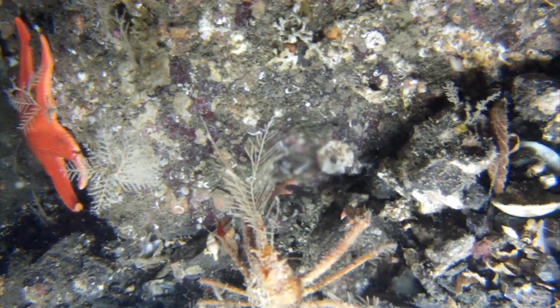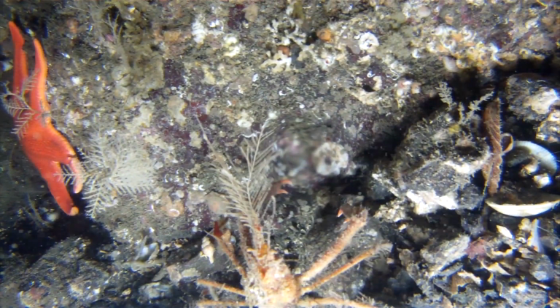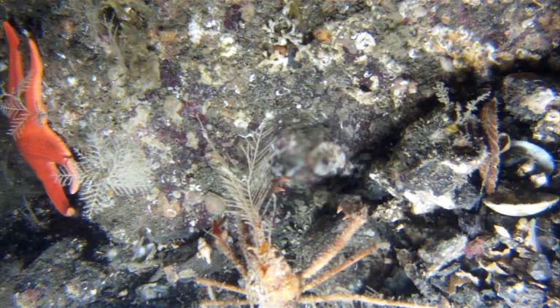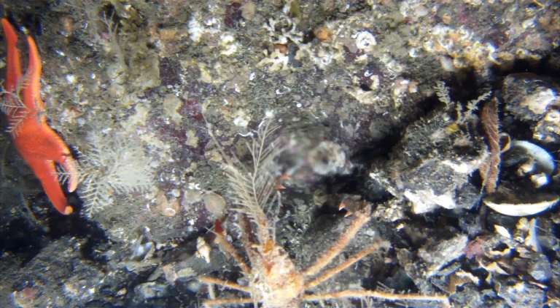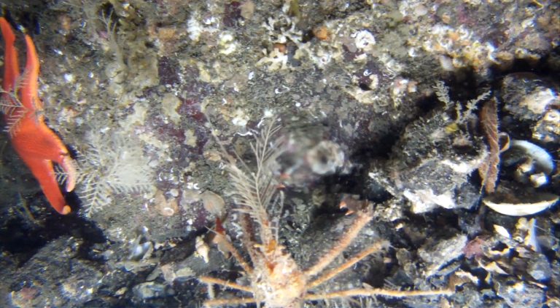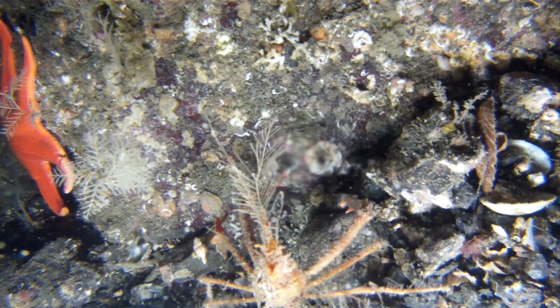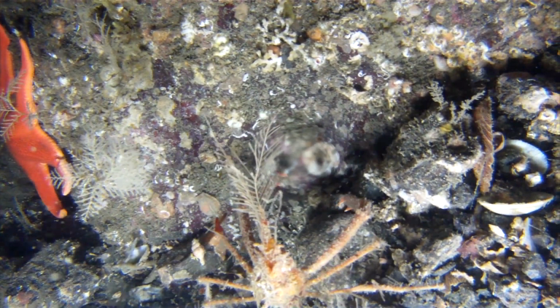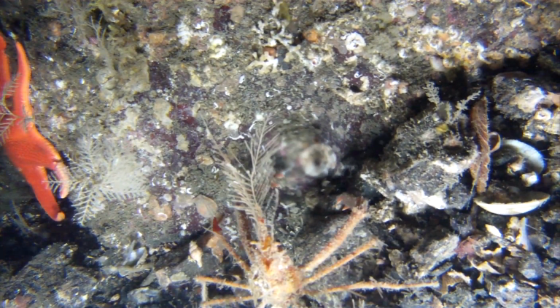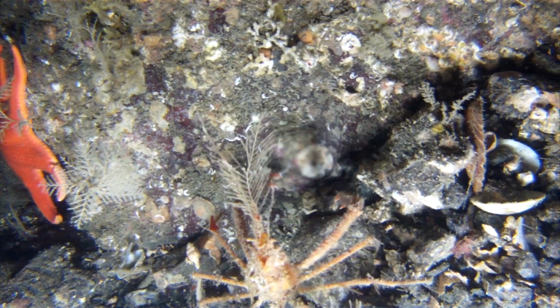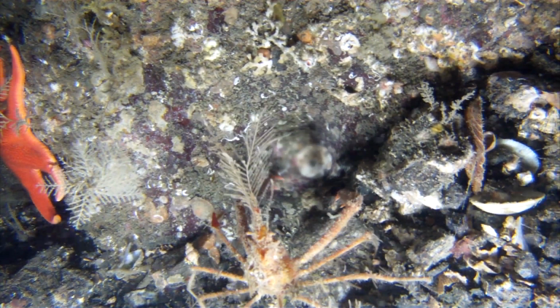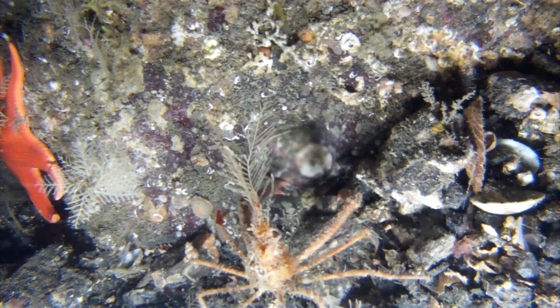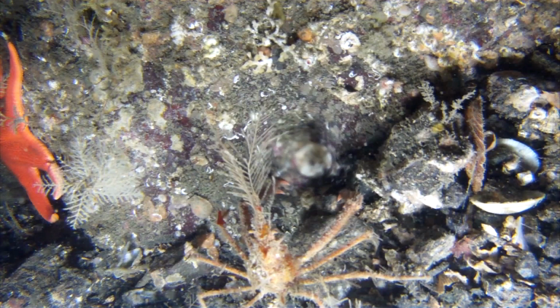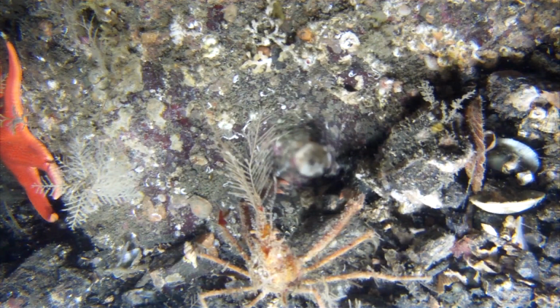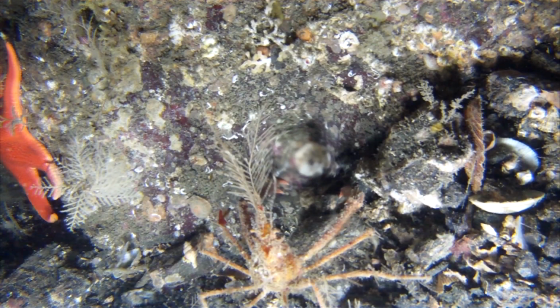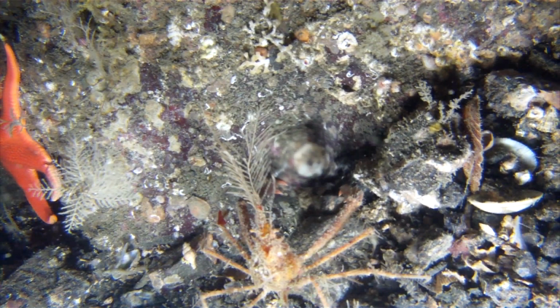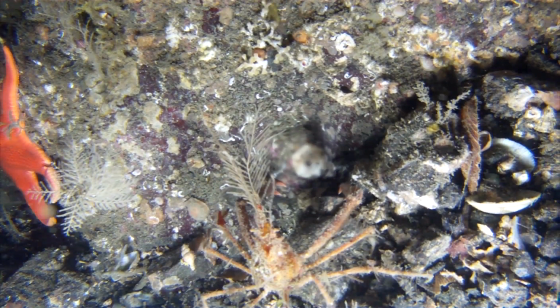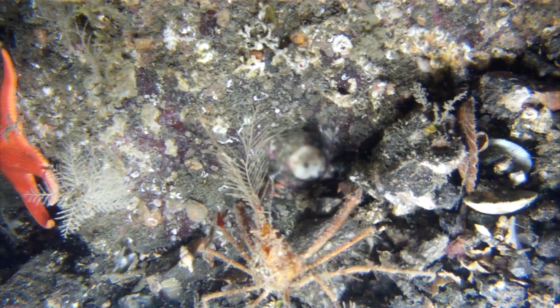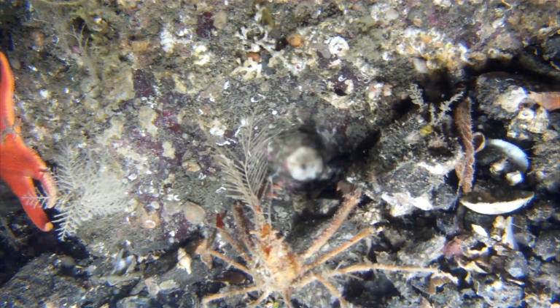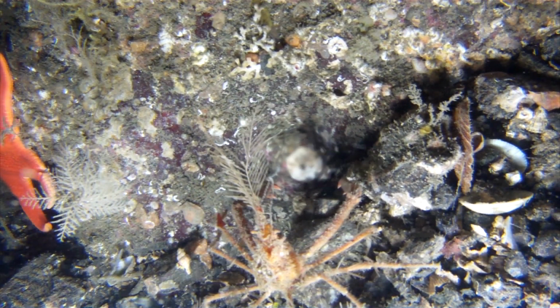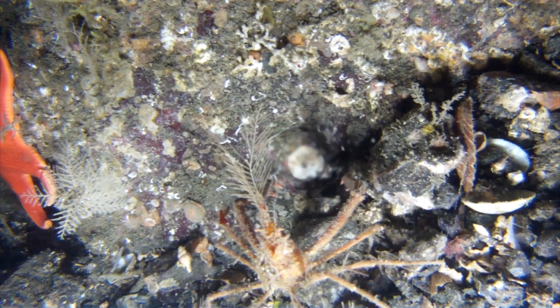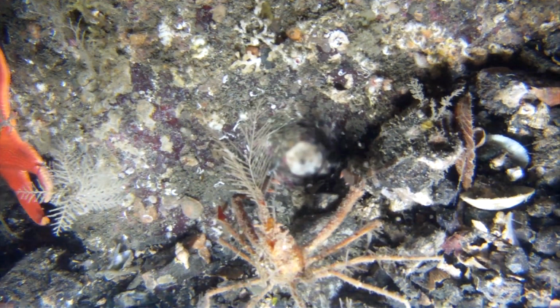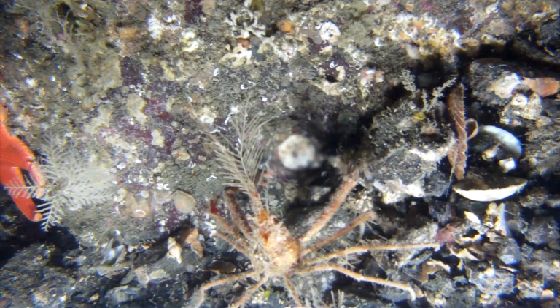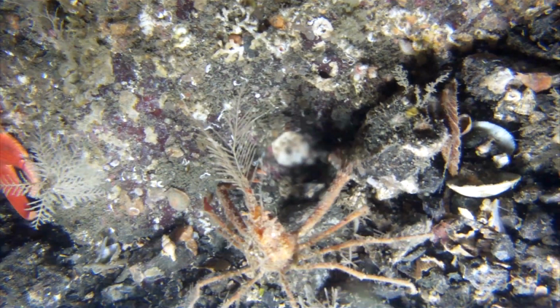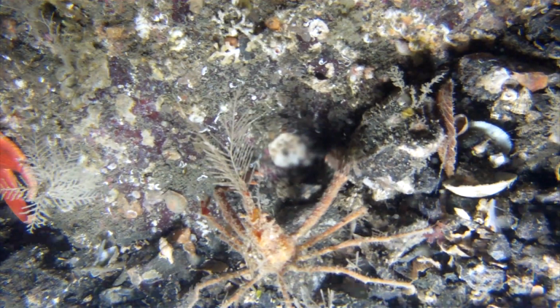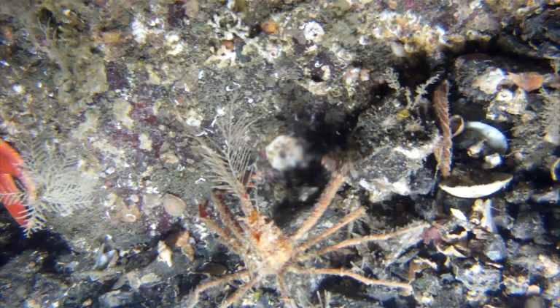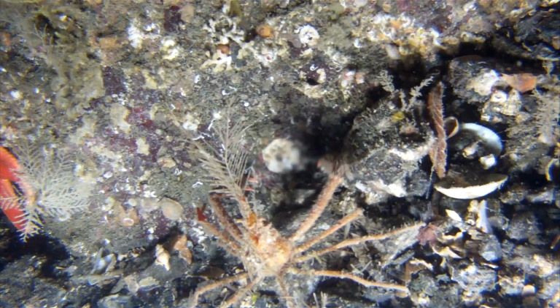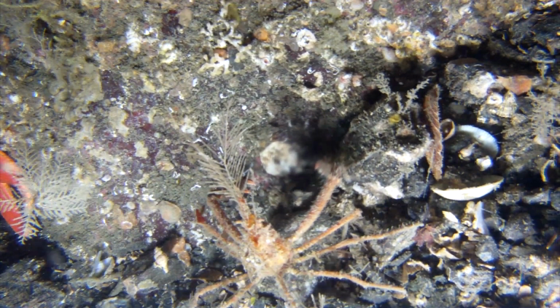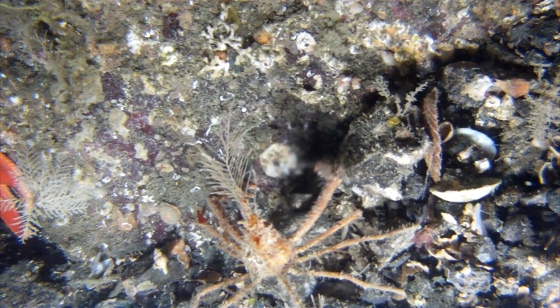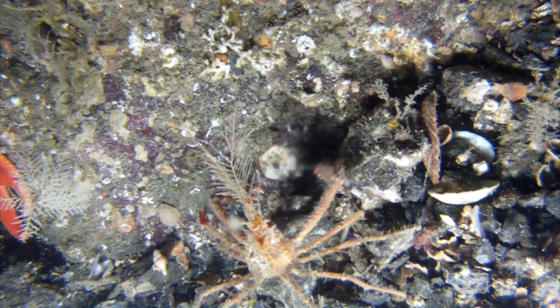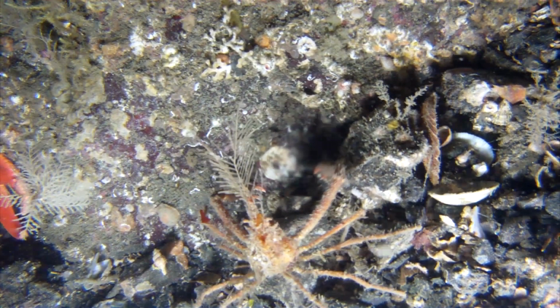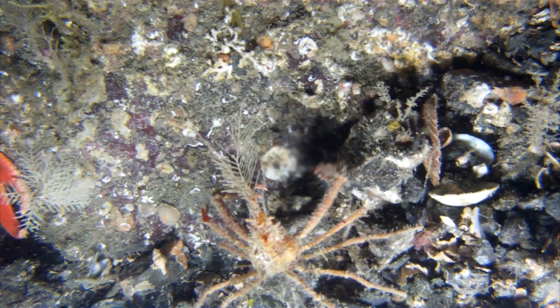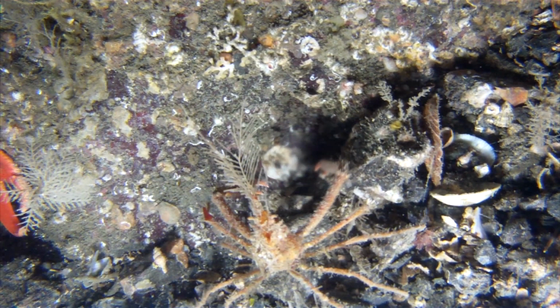The pinnacles attract all sorts of life, like this decorator crab who fashions a headpiece as camouflage while it hunts.